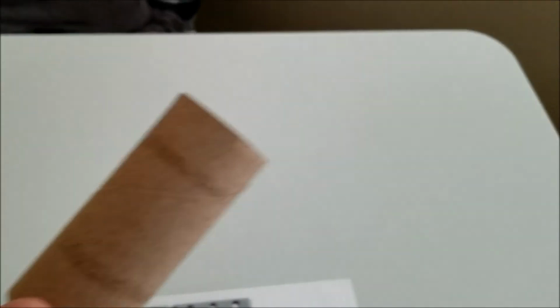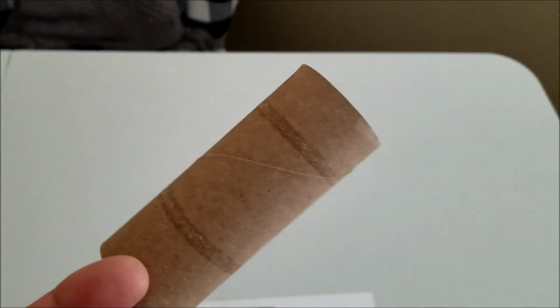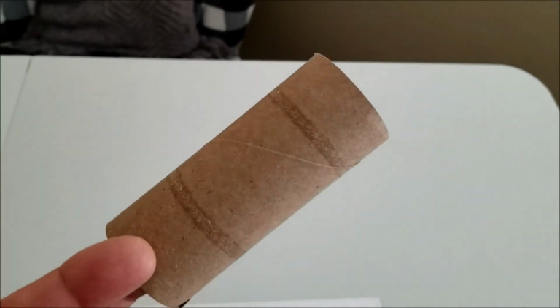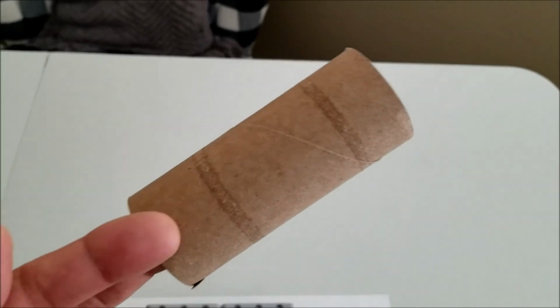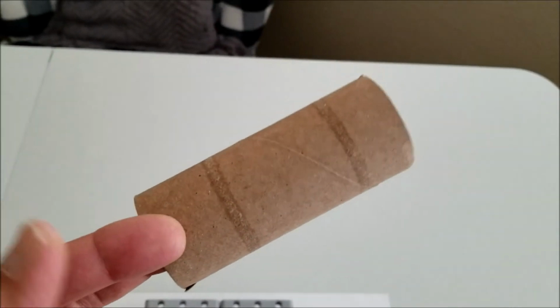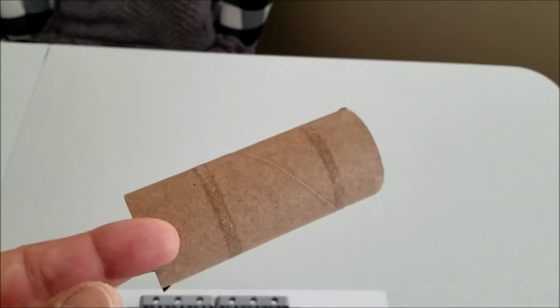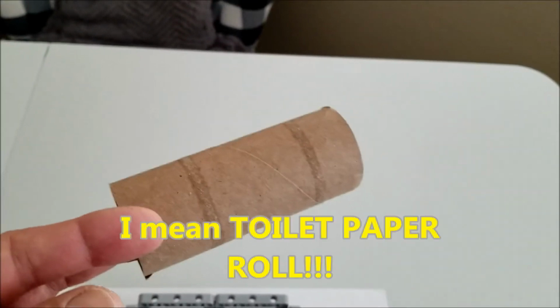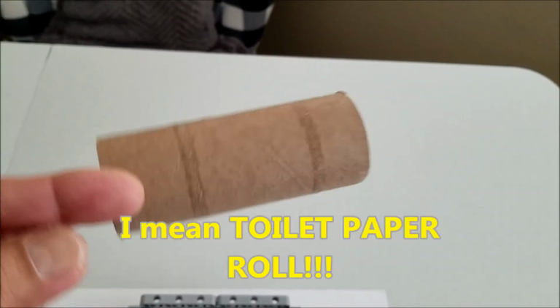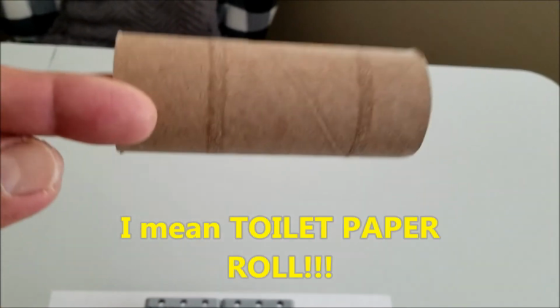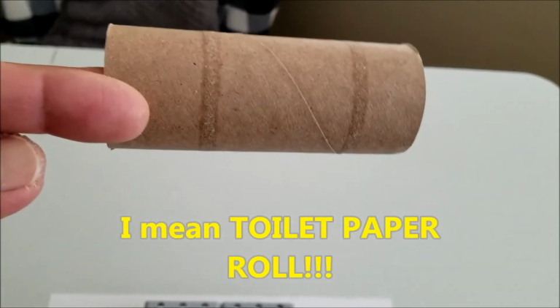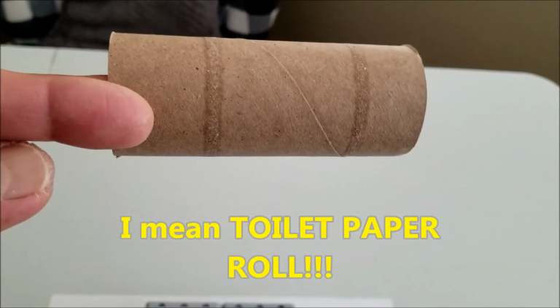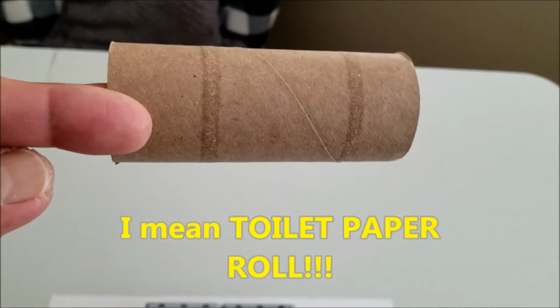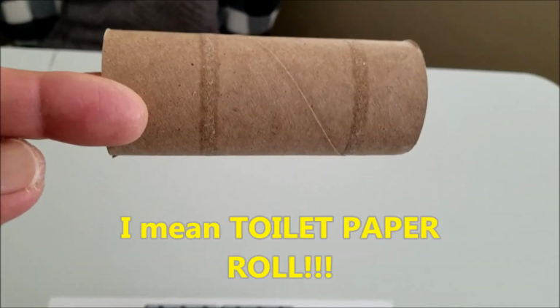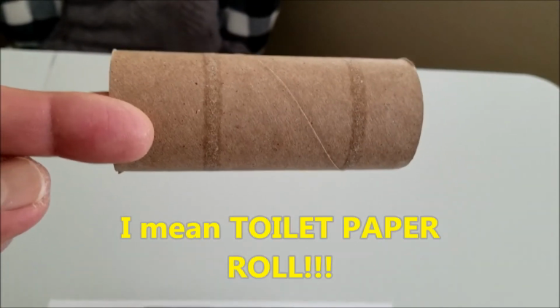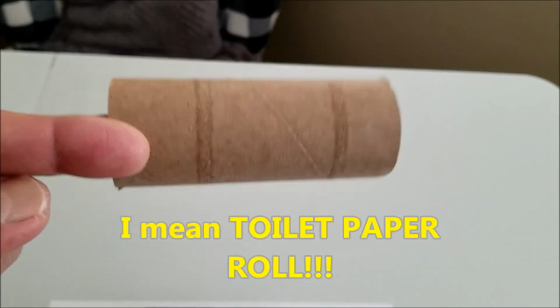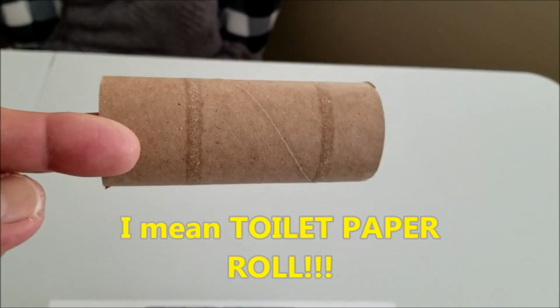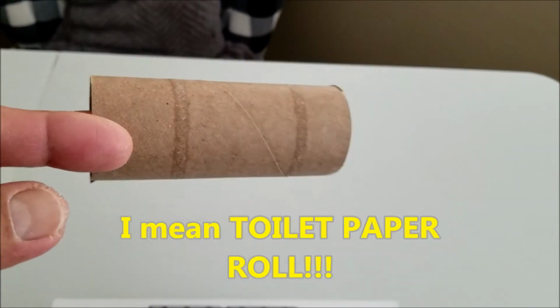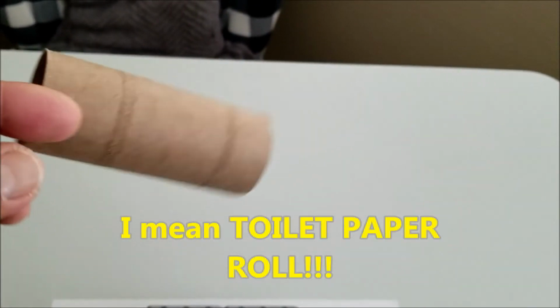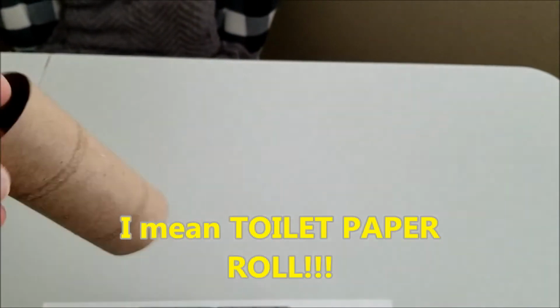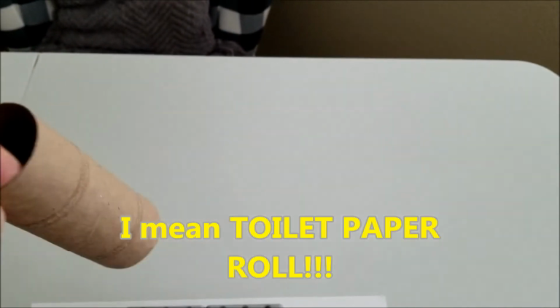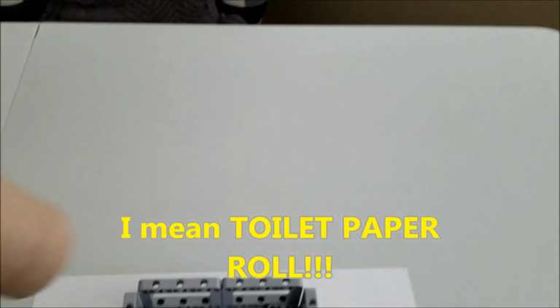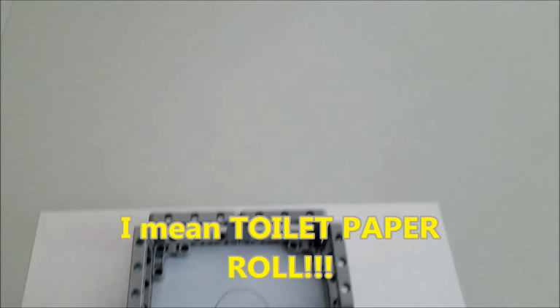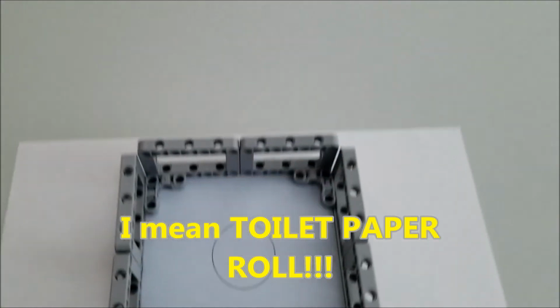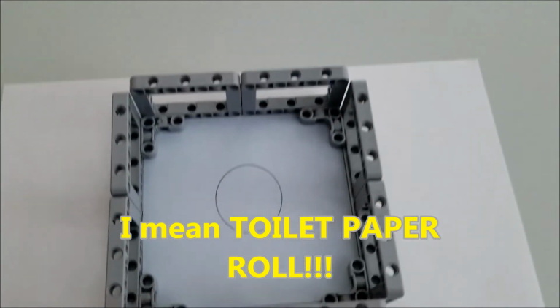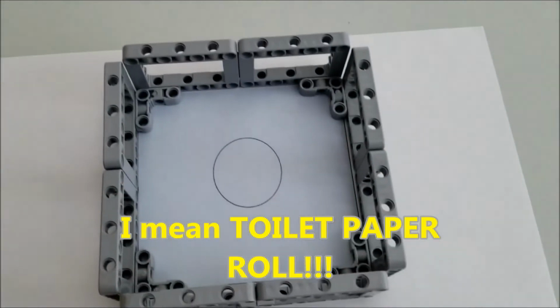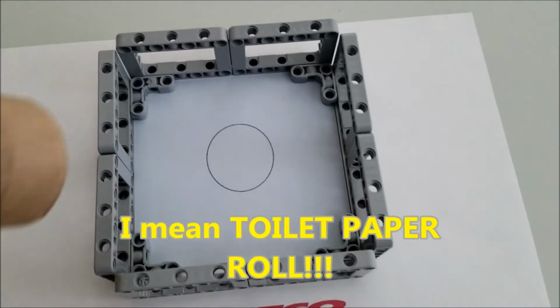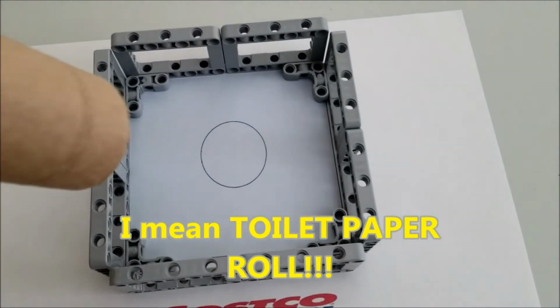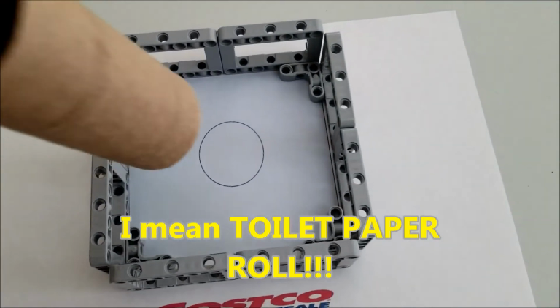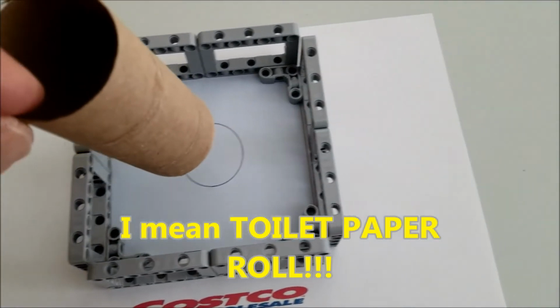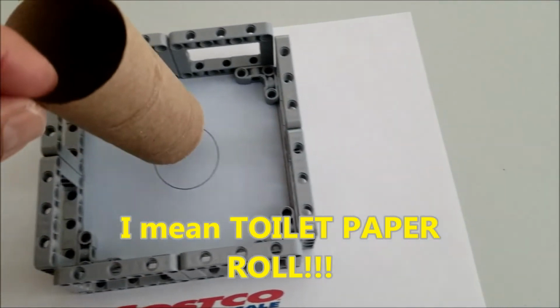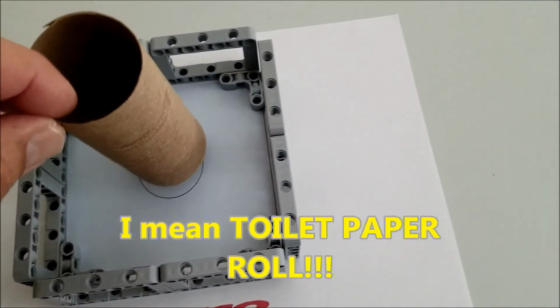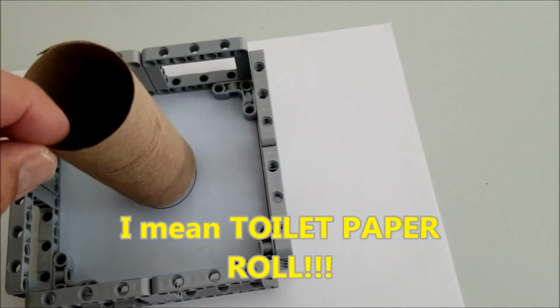You're going to need a paper towel roll. Don't let anybody throw this out — it's going to go right over this circle.